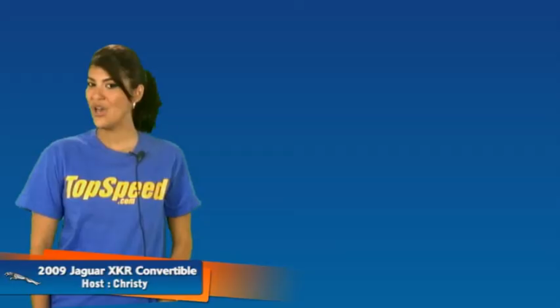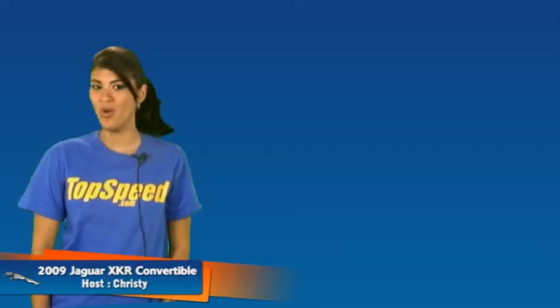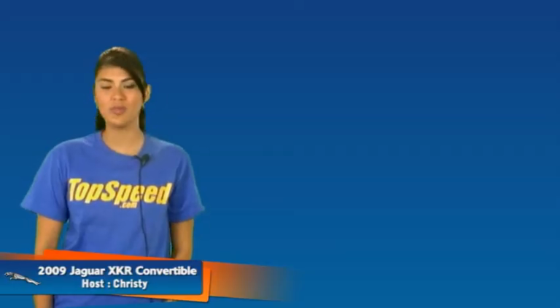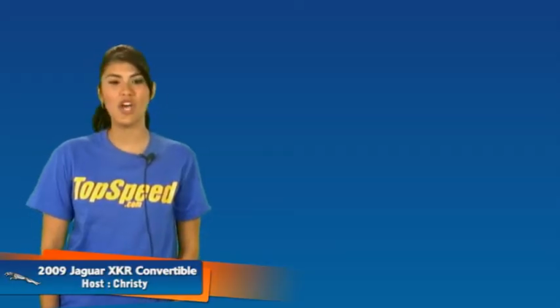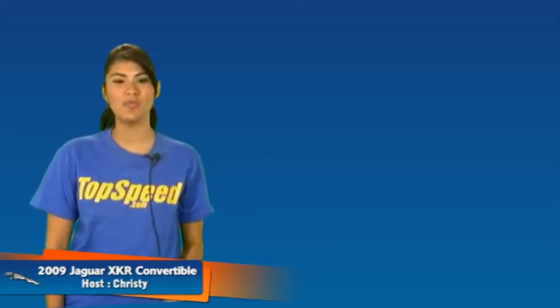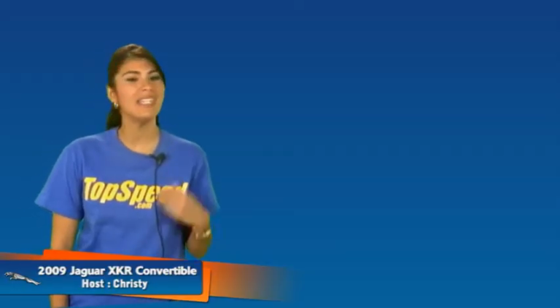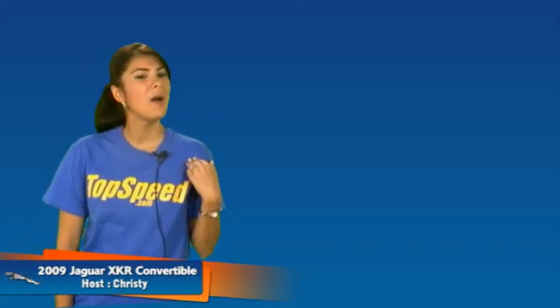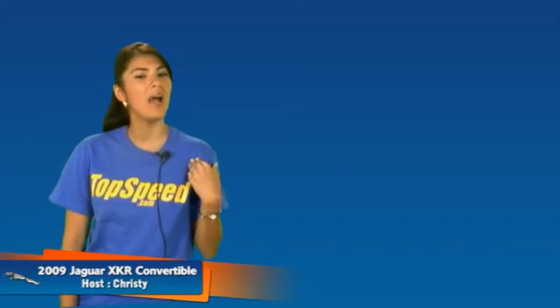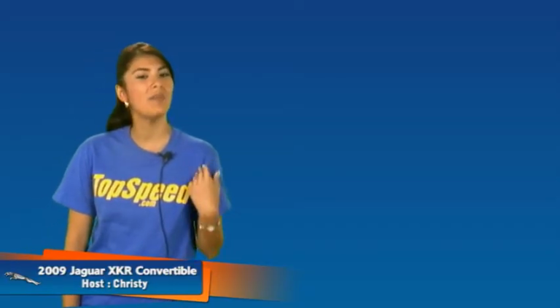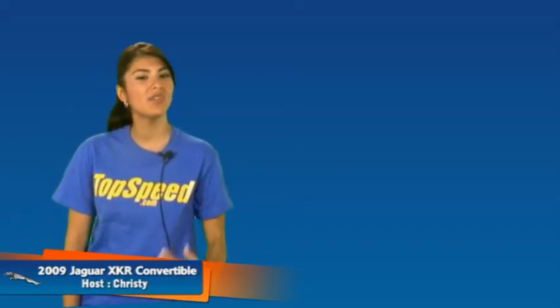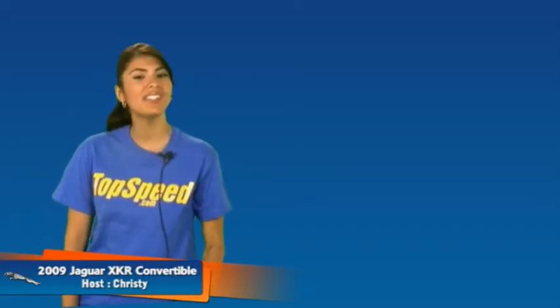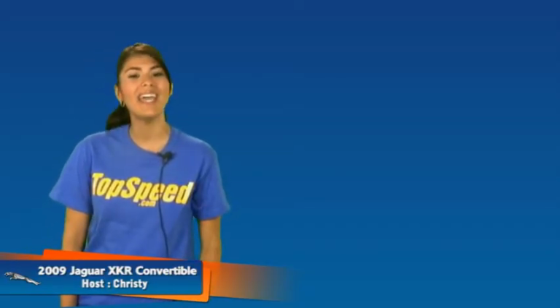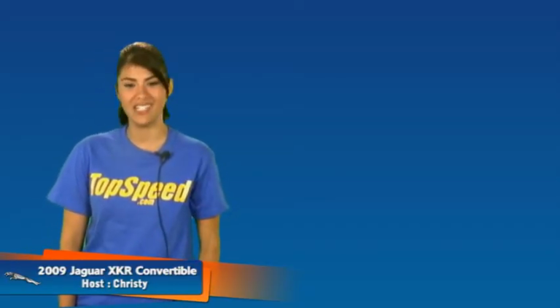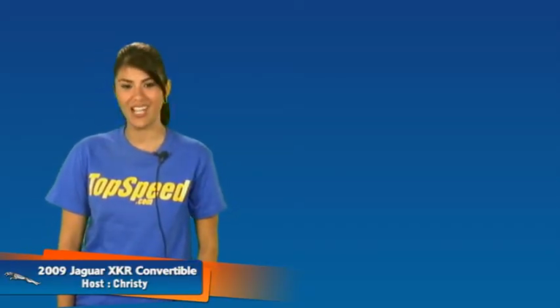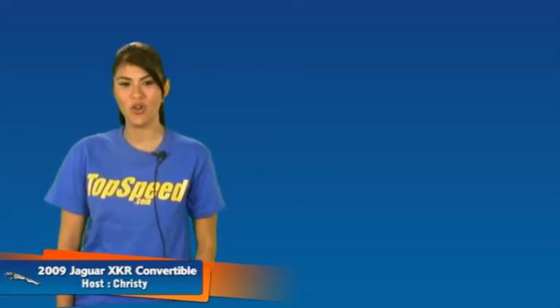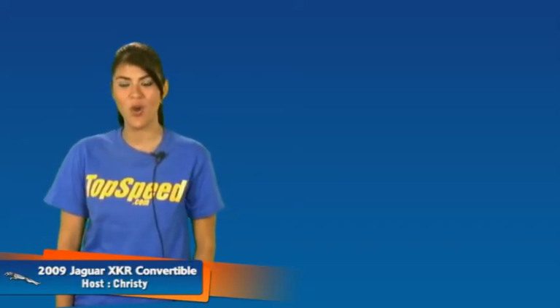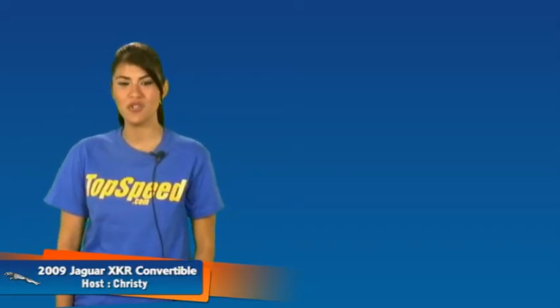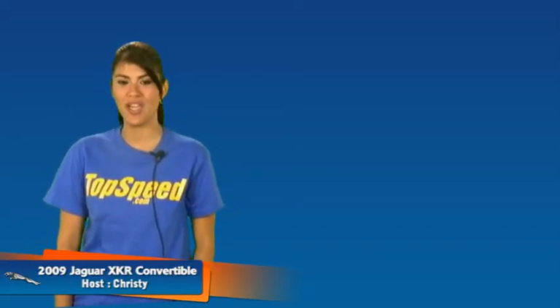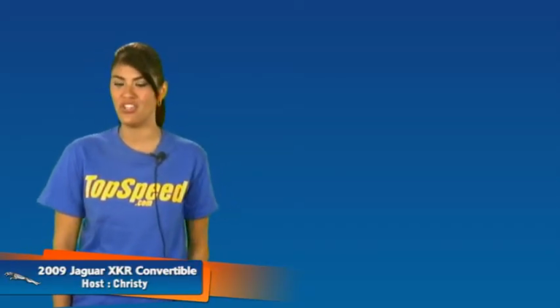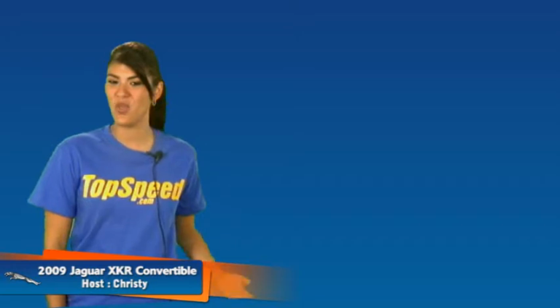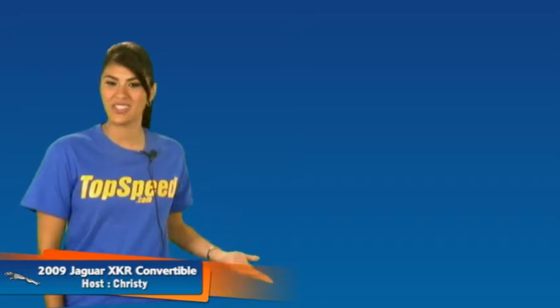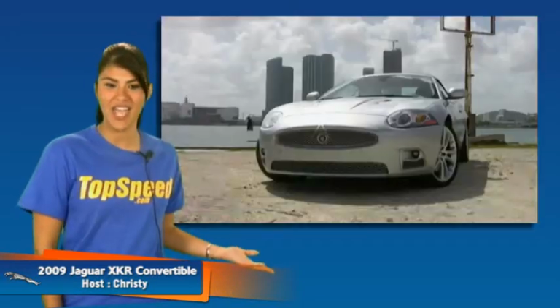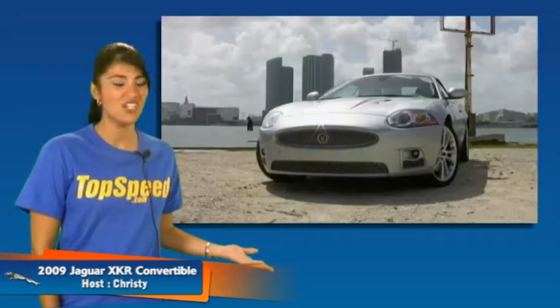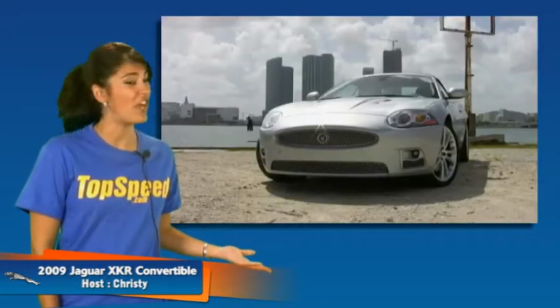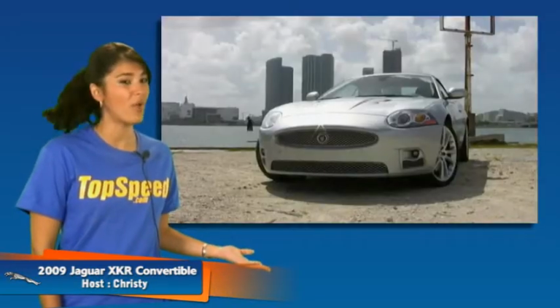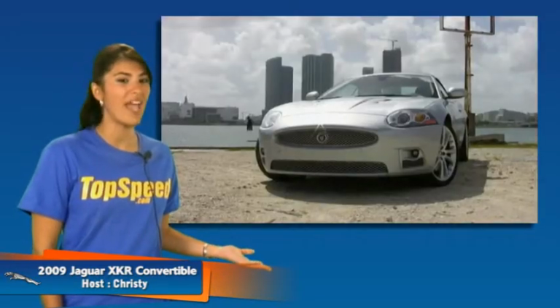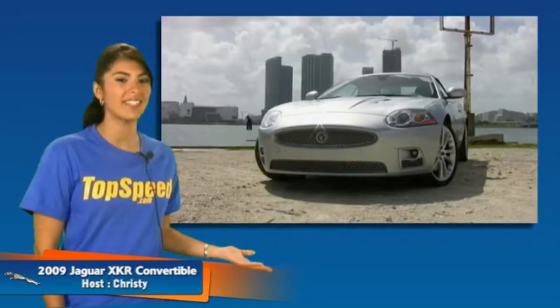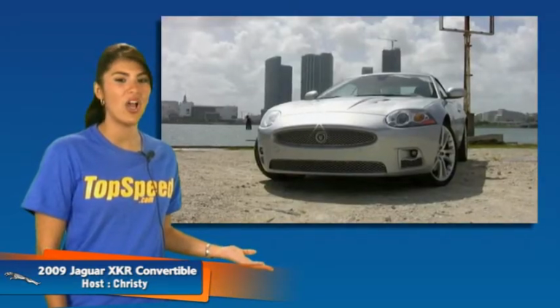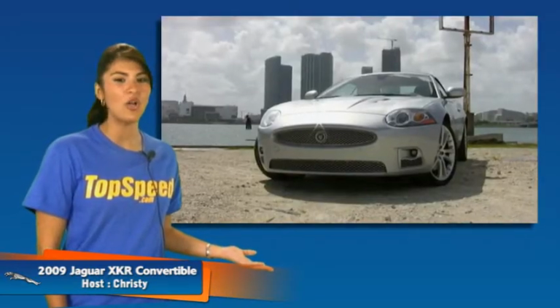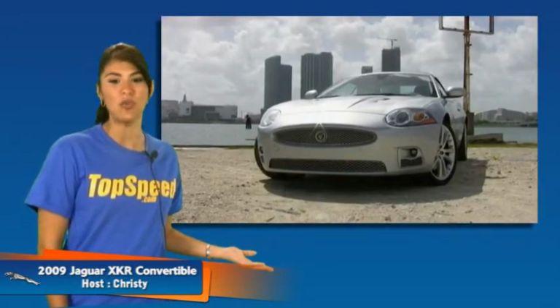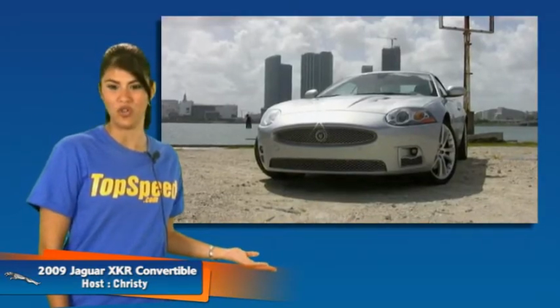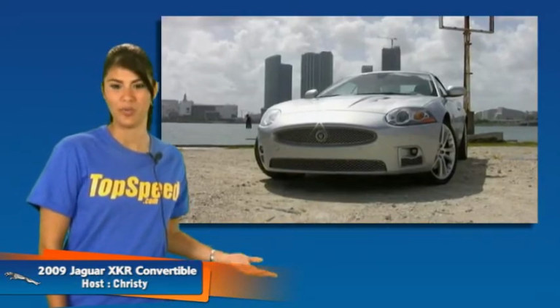Welcome to Top Speed. My name is Christy and today in our garage we have the 2009 Jaguar XKR Convertible.